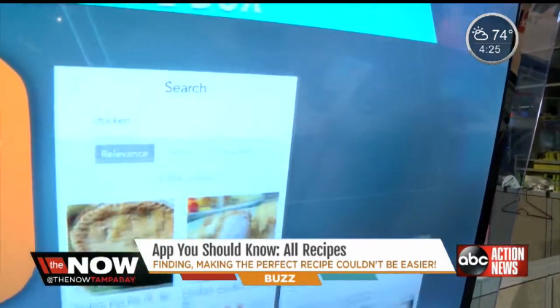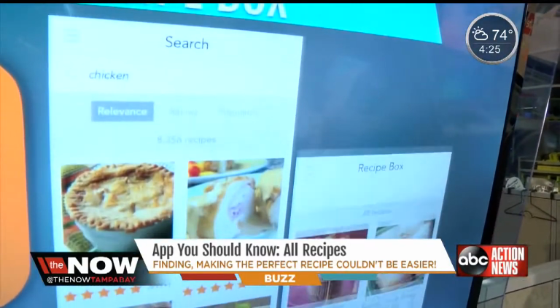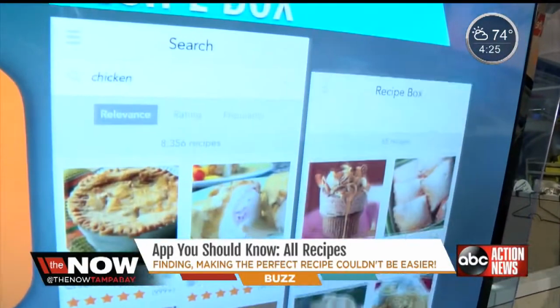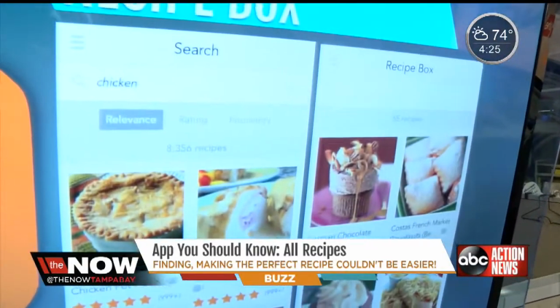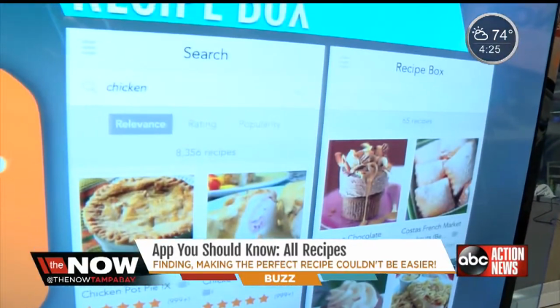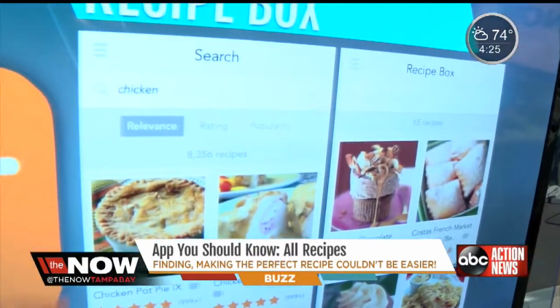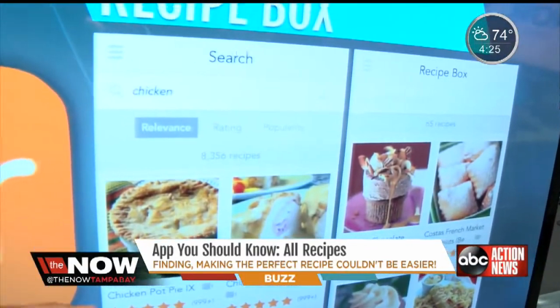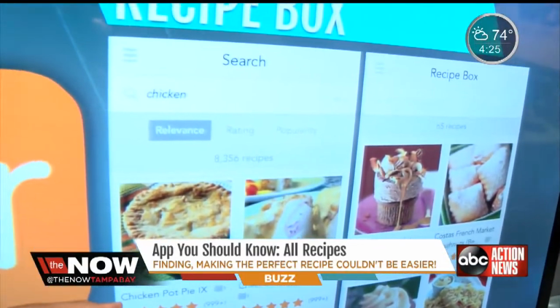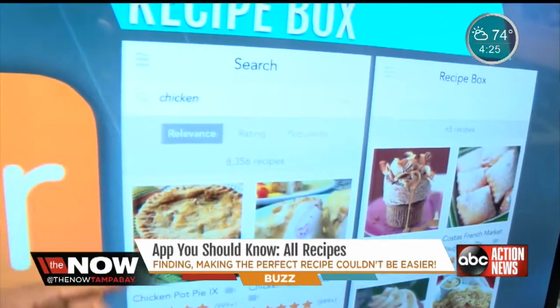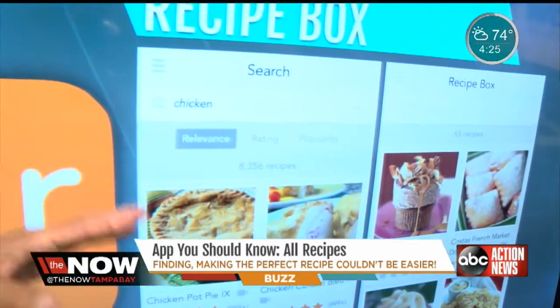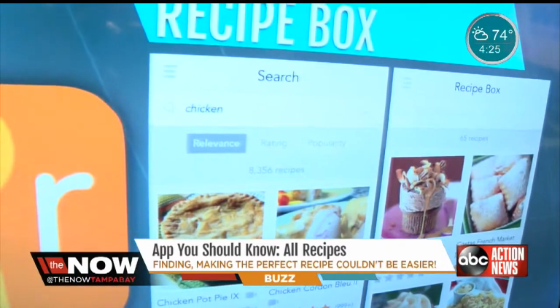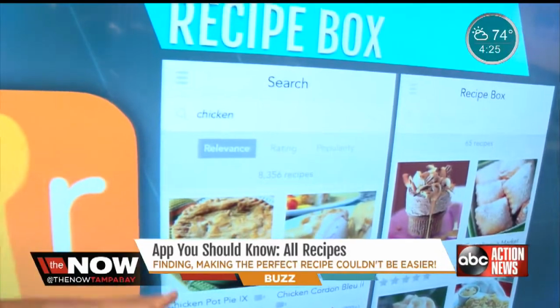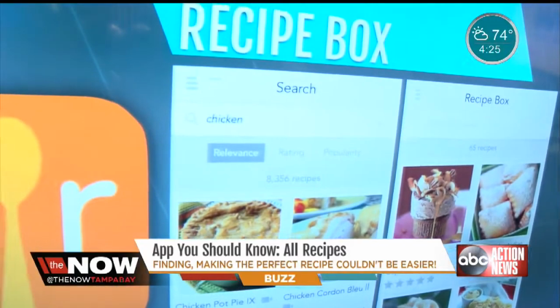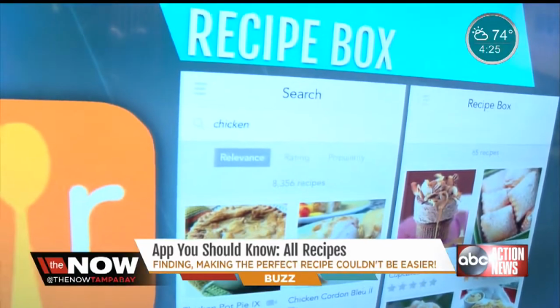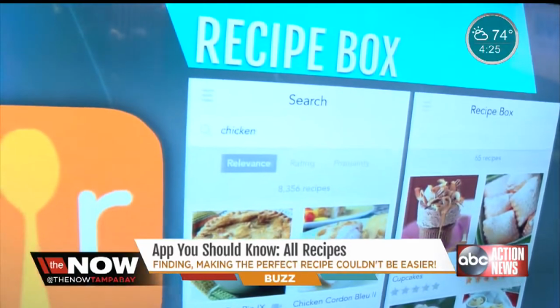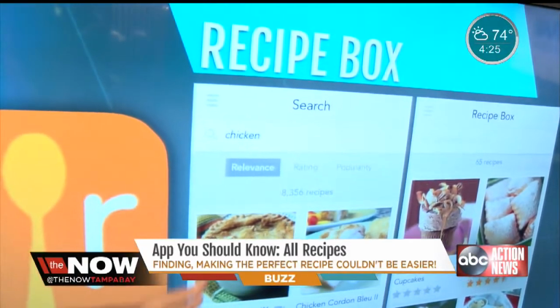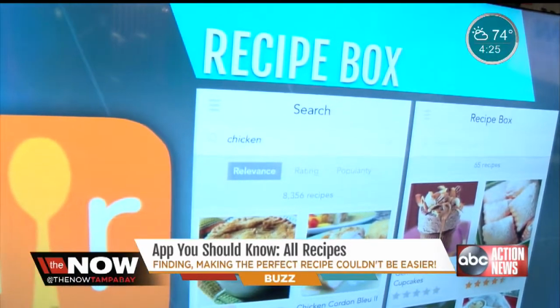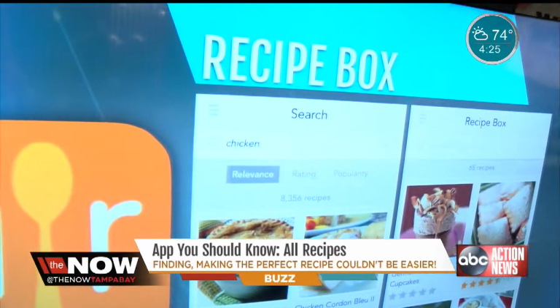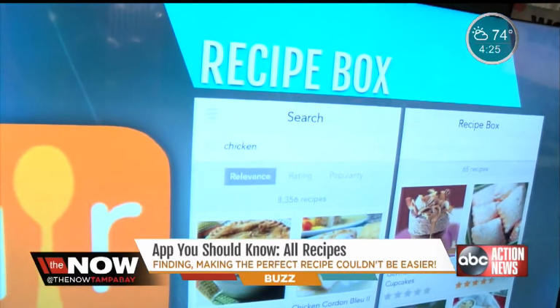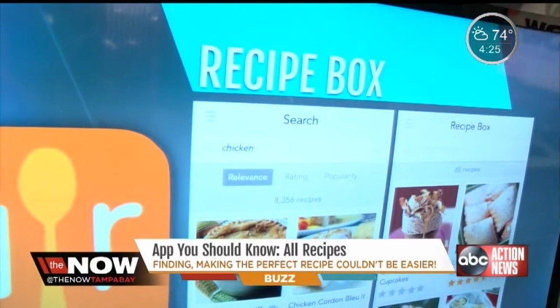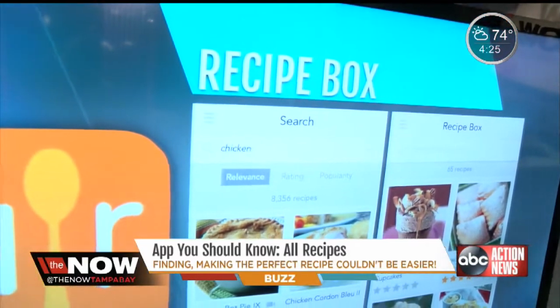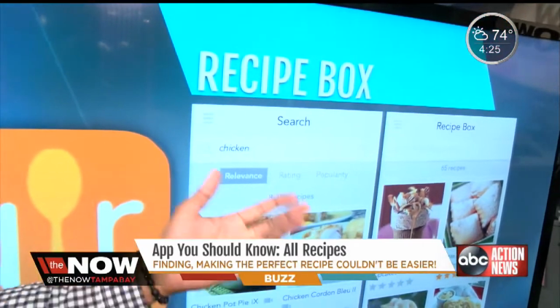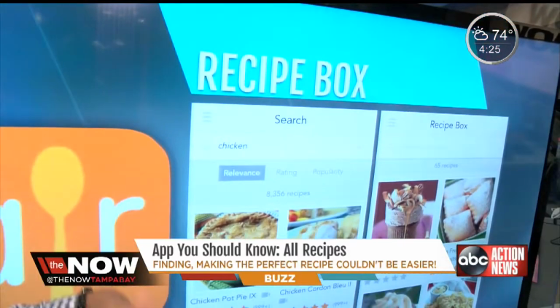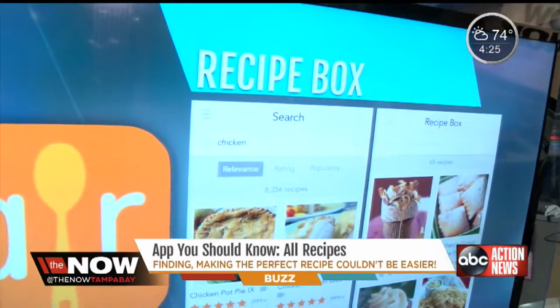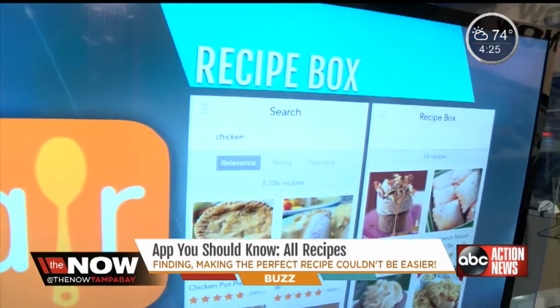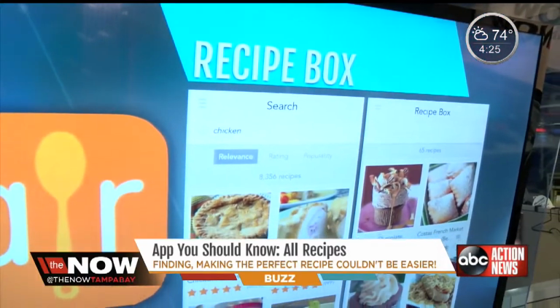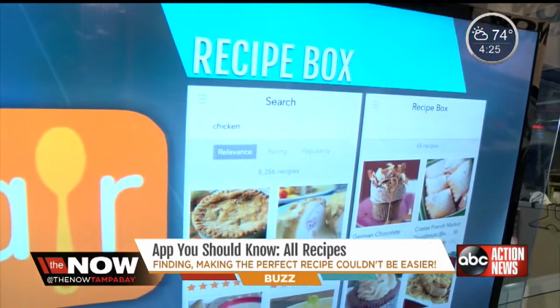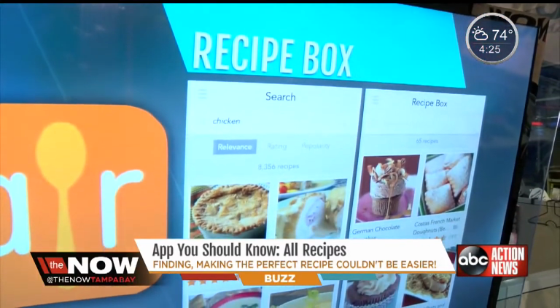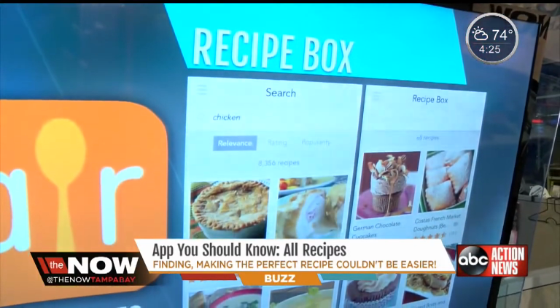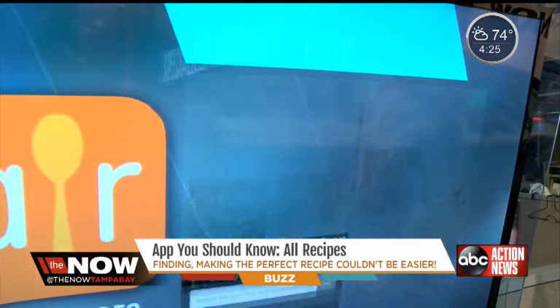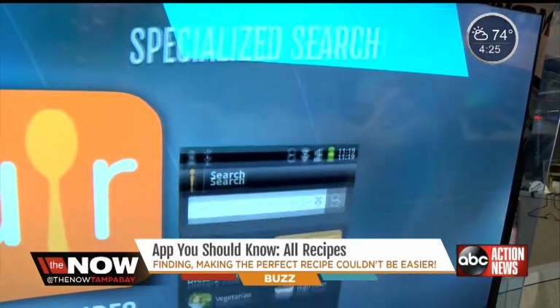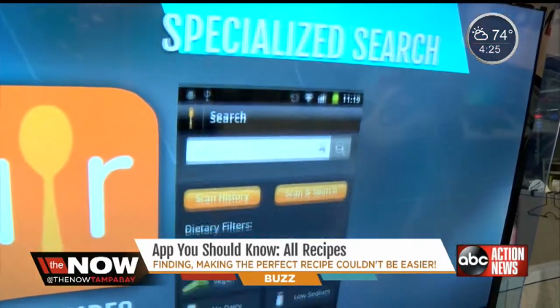Next up, it has a Recipe Box. So if there are things that you really enjoy making after you've searched for things, you can save them and keep them right there in the box for yourself.